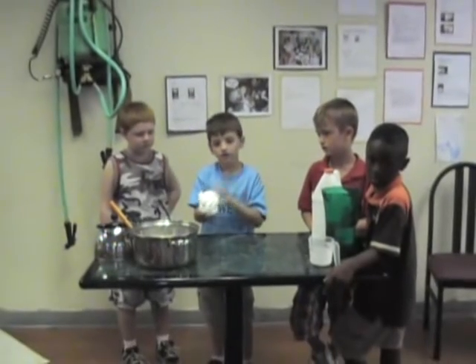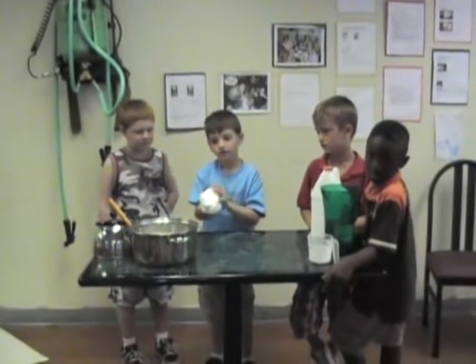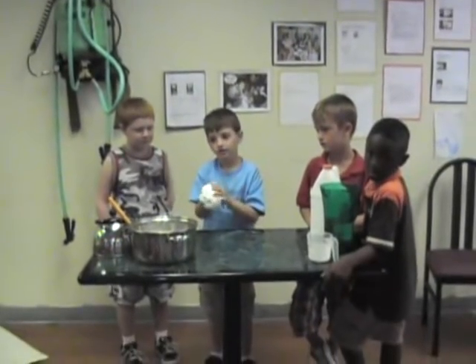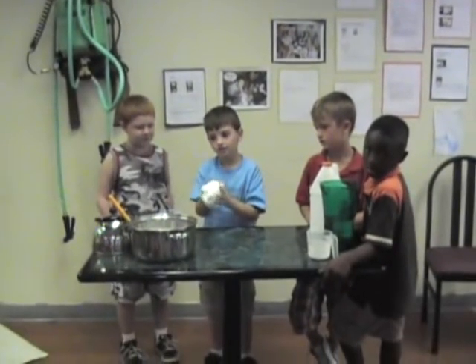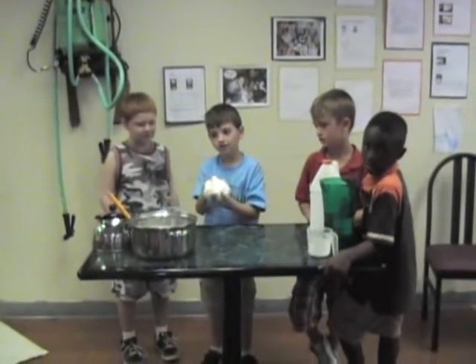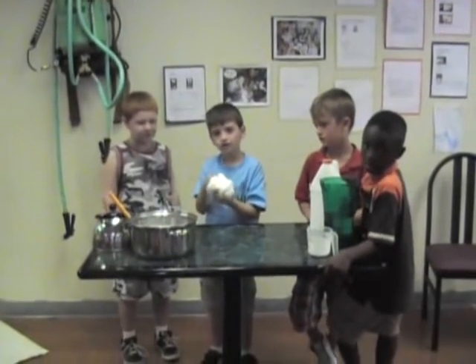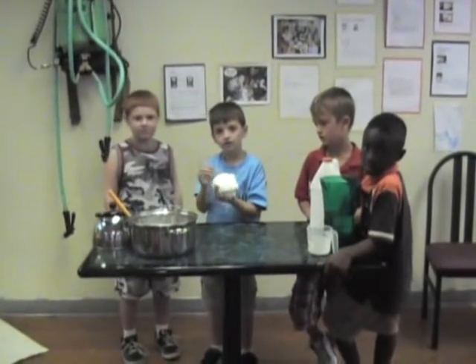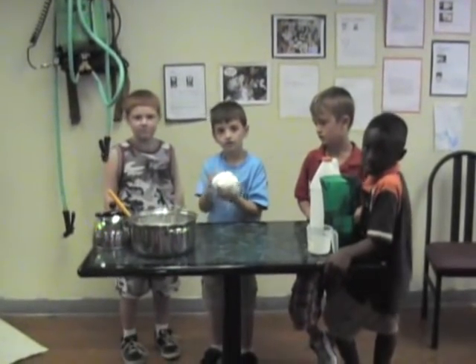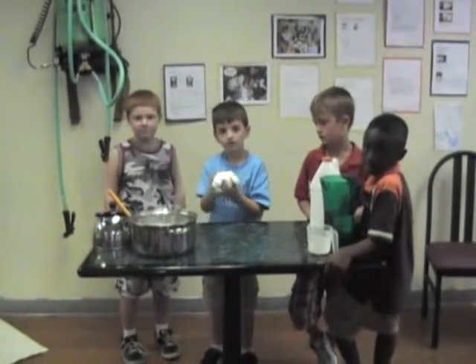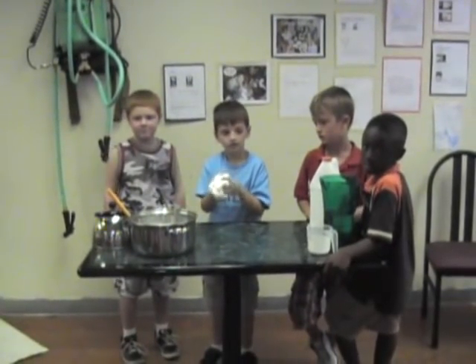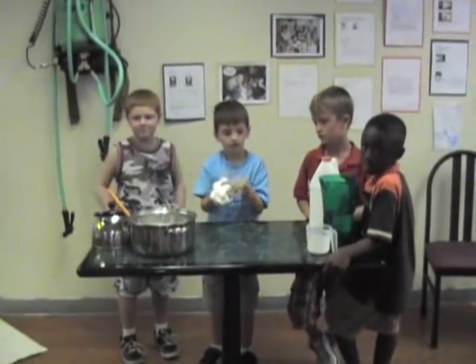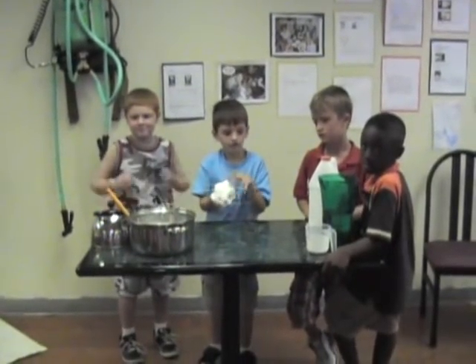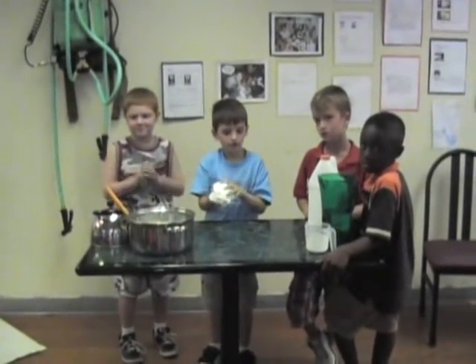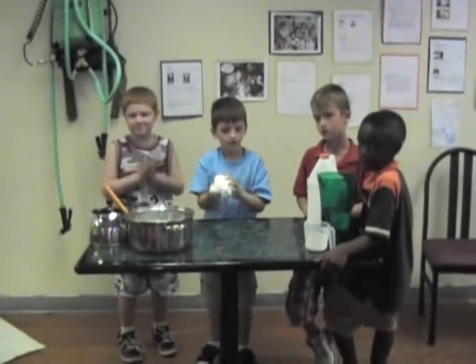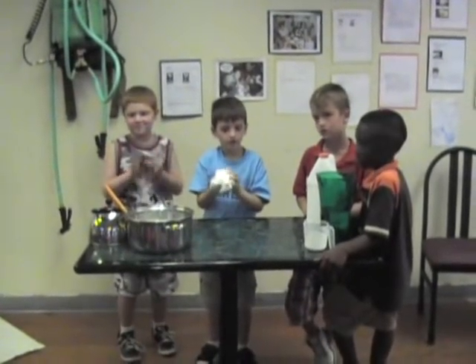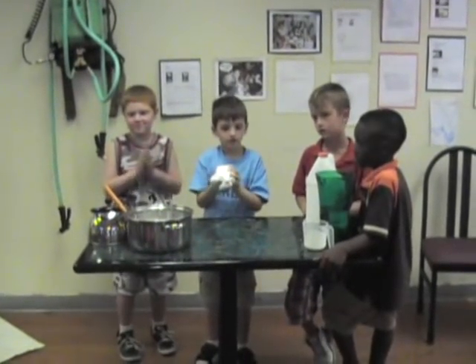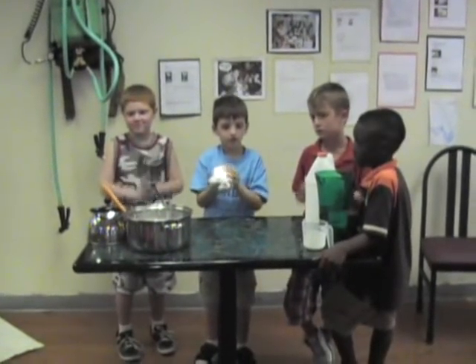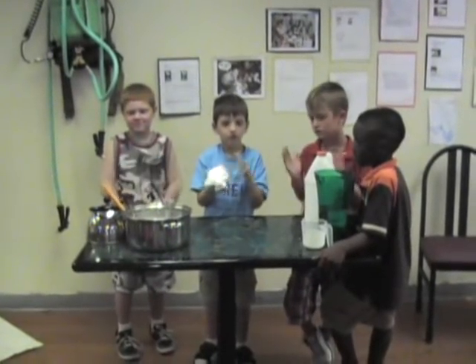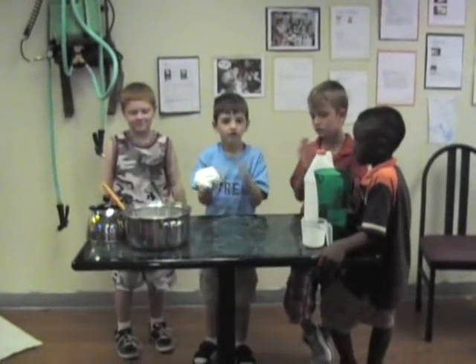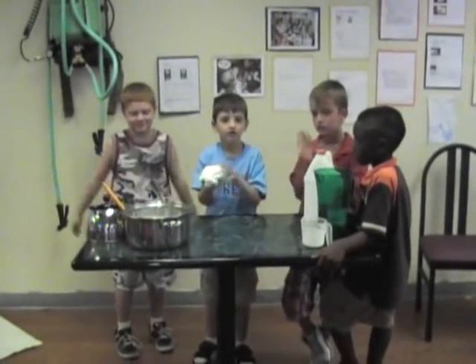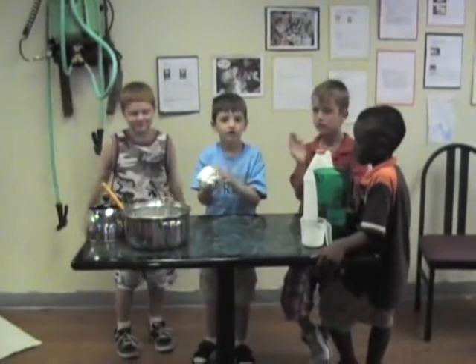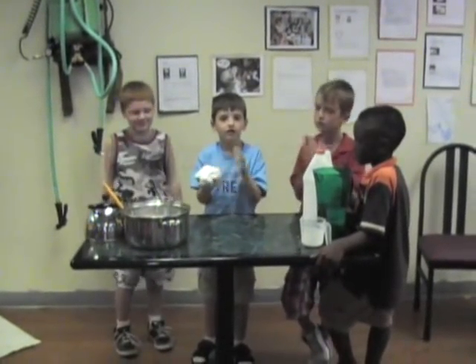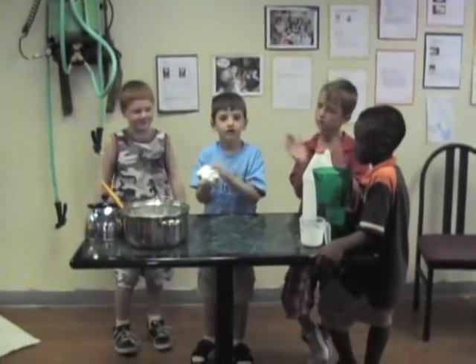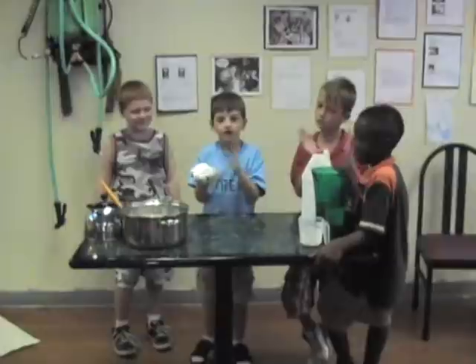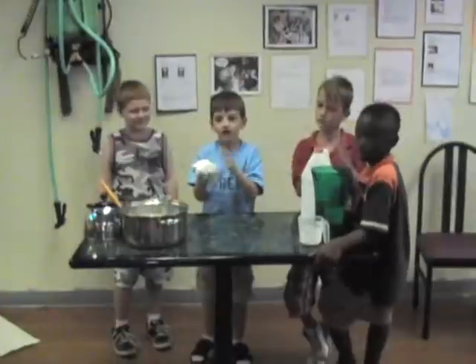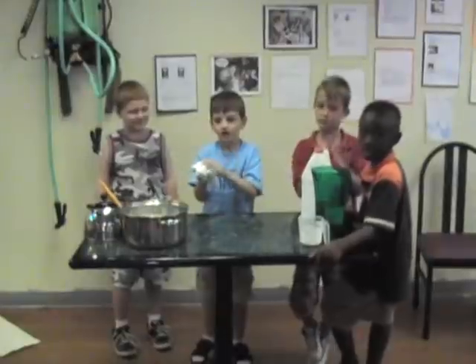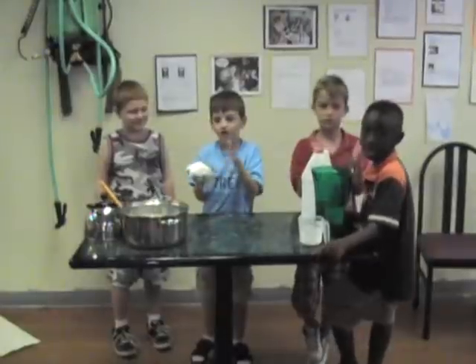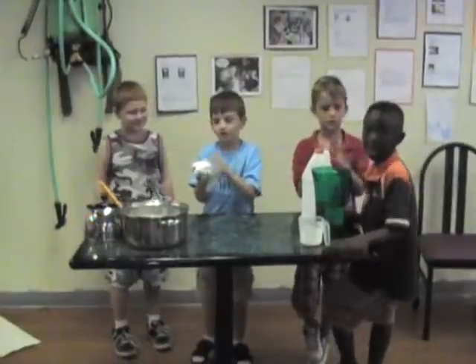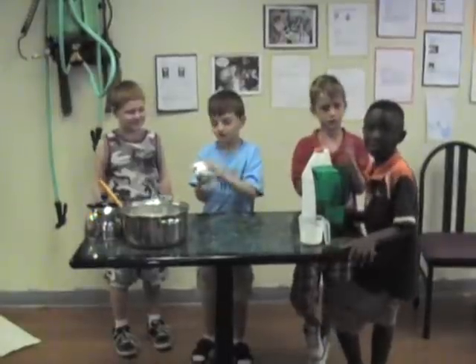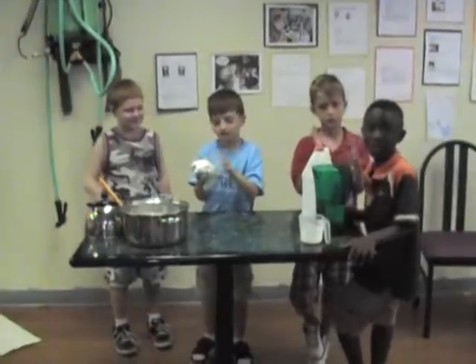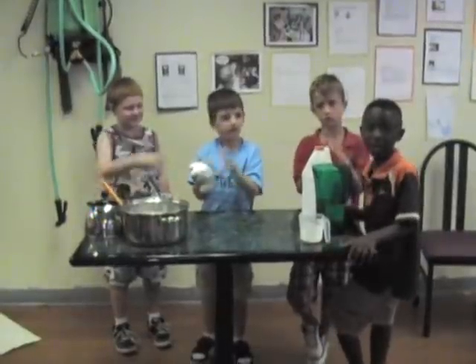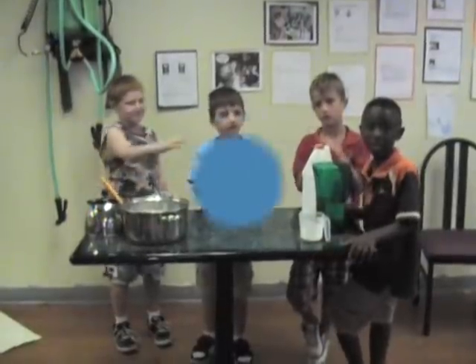So guys, you did a great job this morning. Let's give them a hand — they did an awesome job.